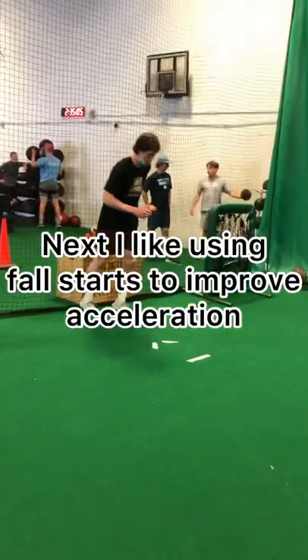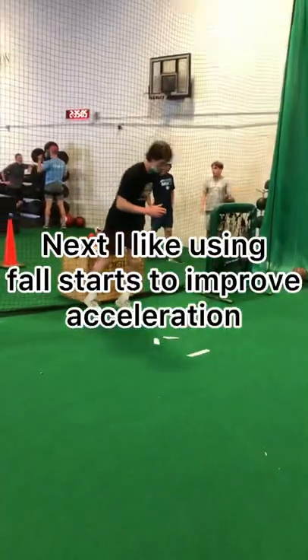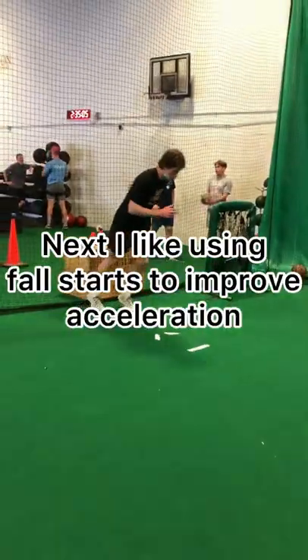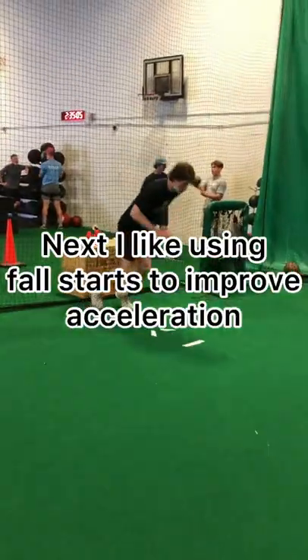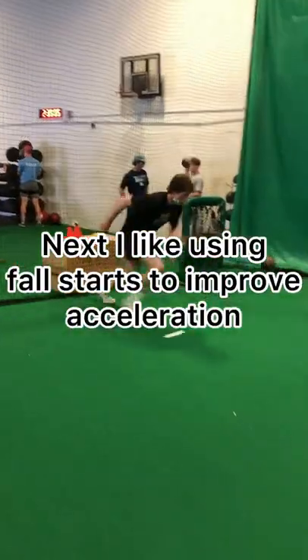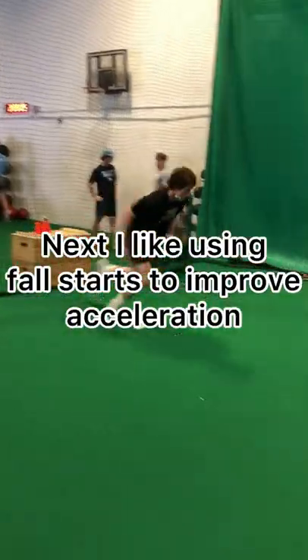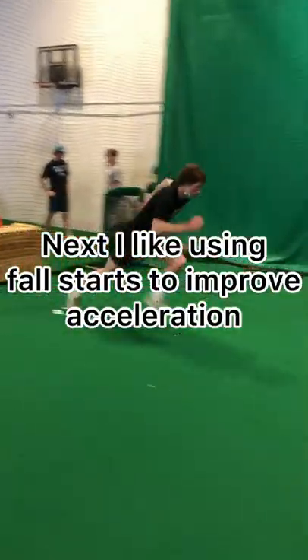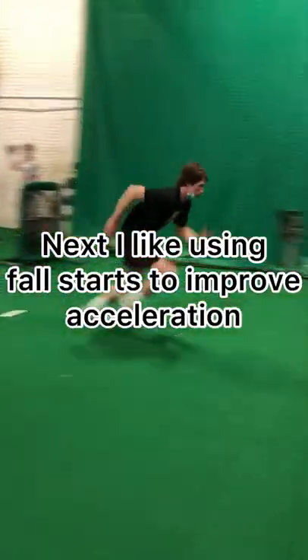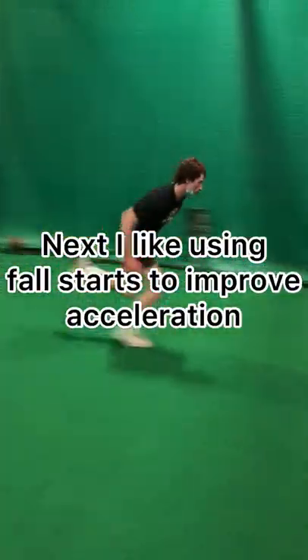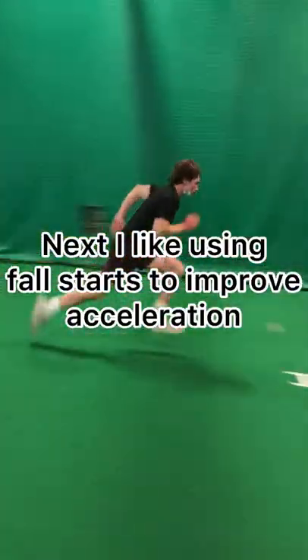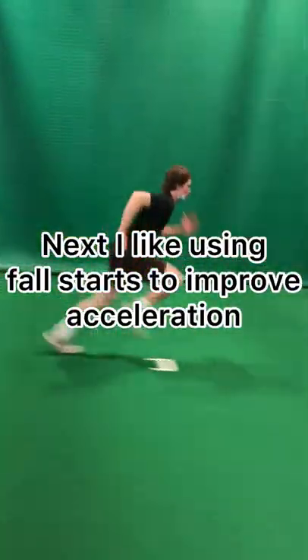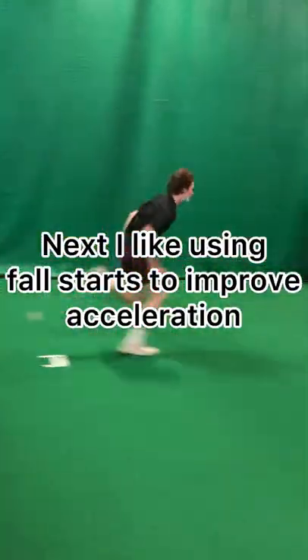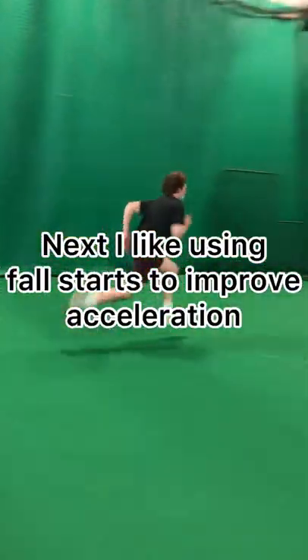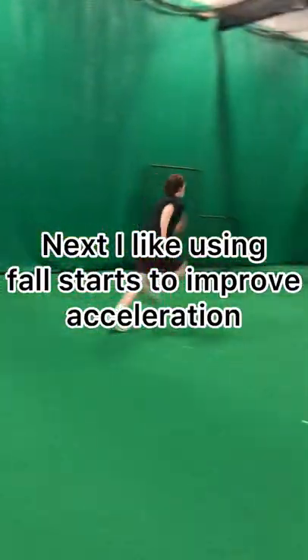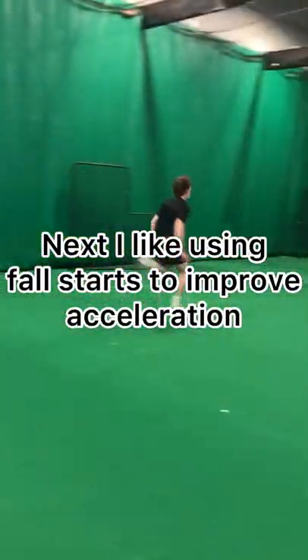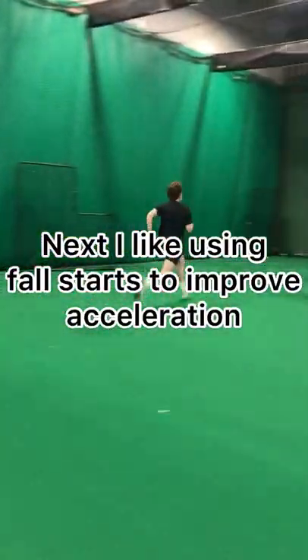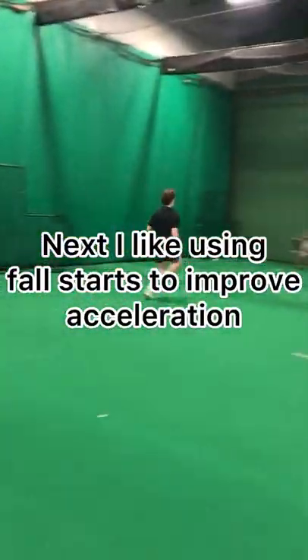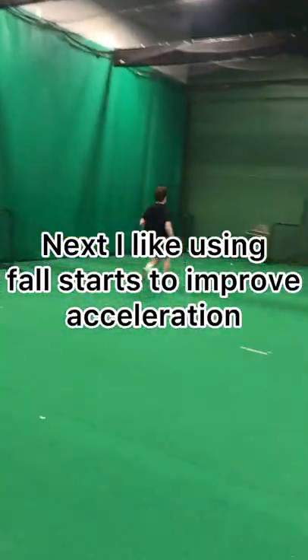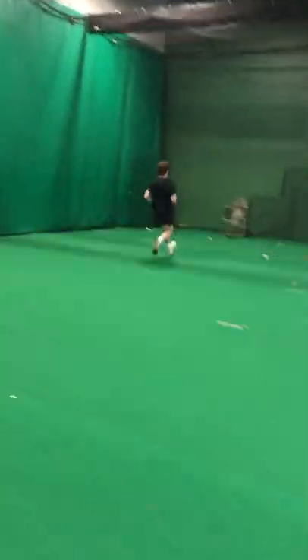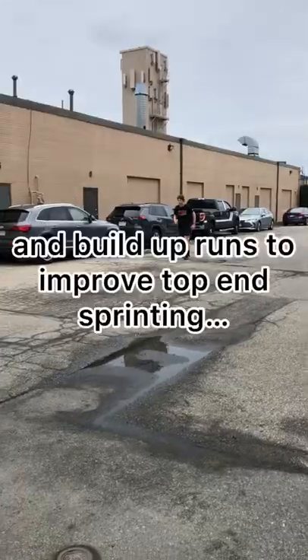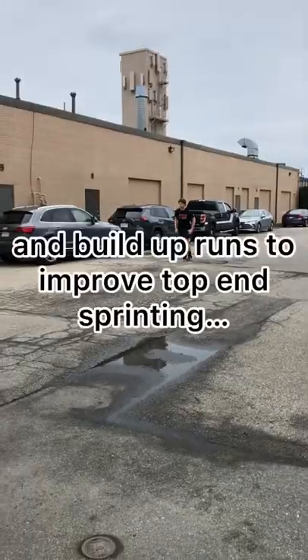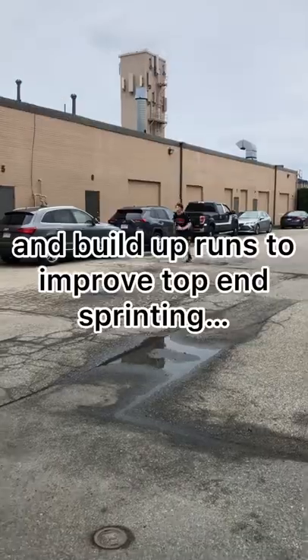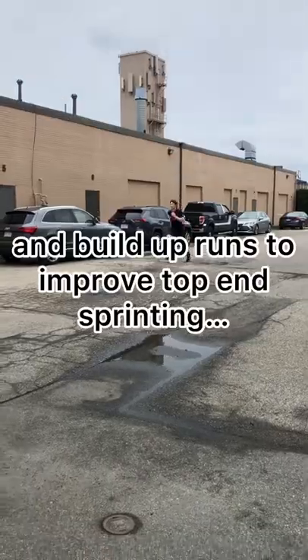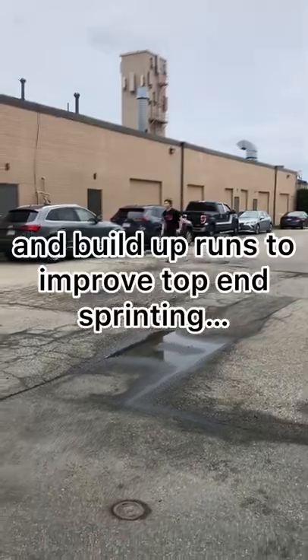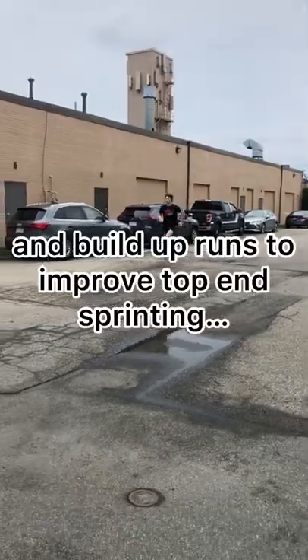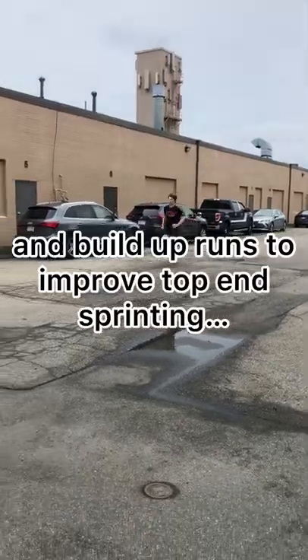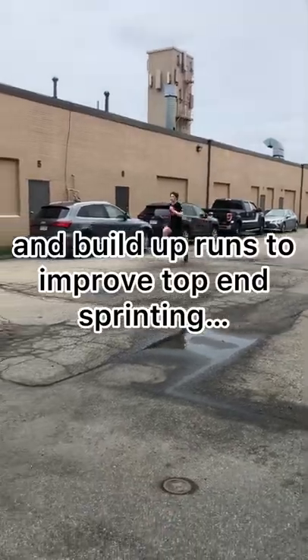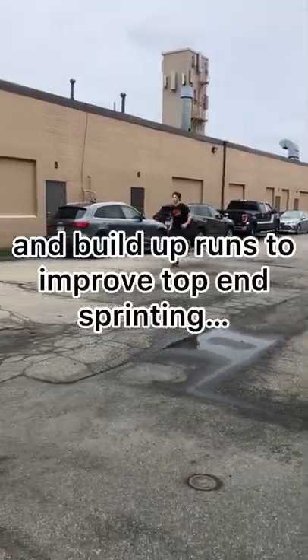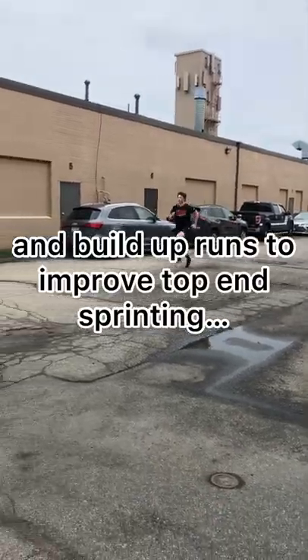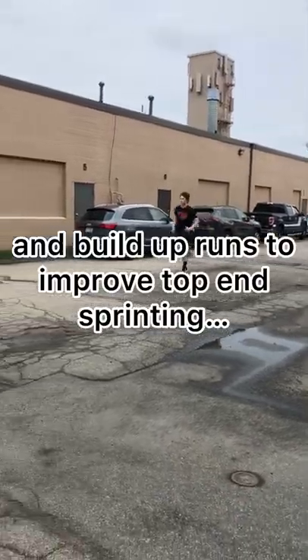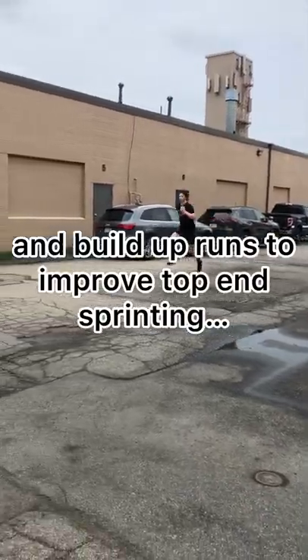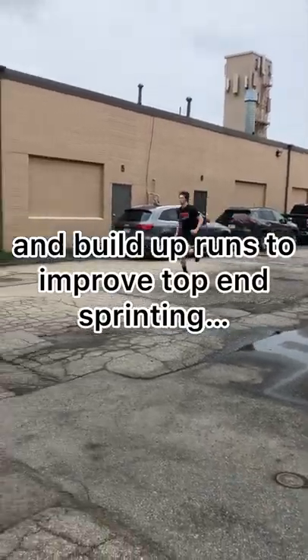We next move on to fall starts to work on acceleration, followed by build-up runs to improve top-end speed.